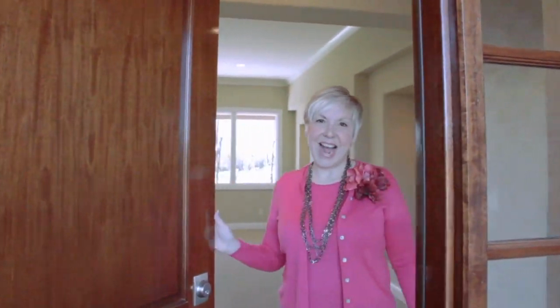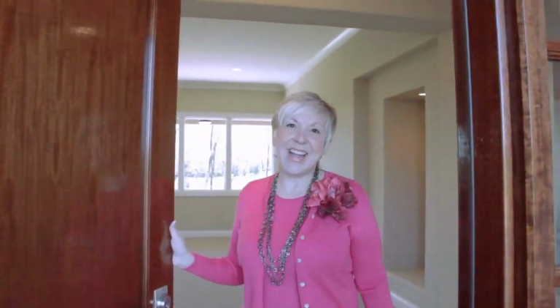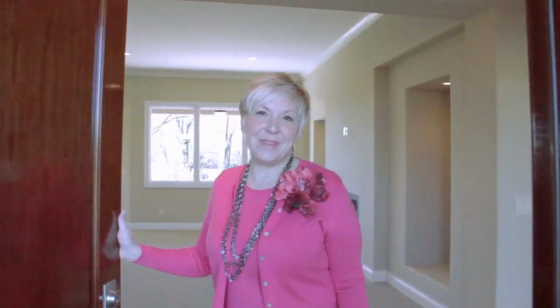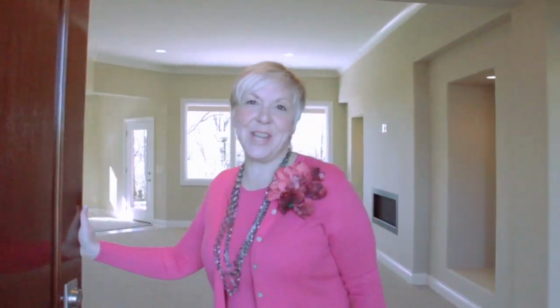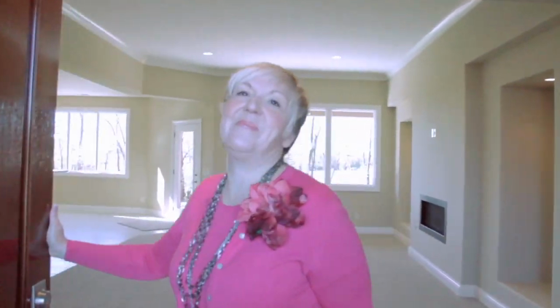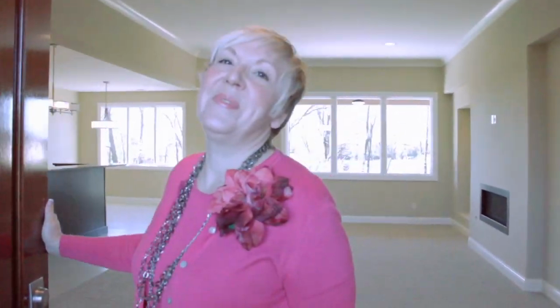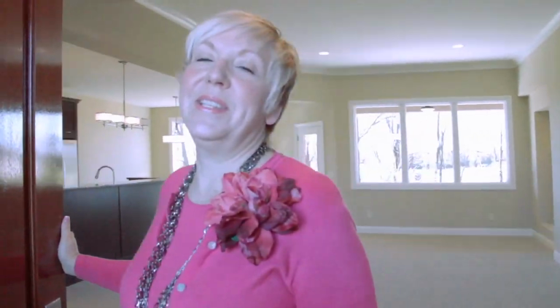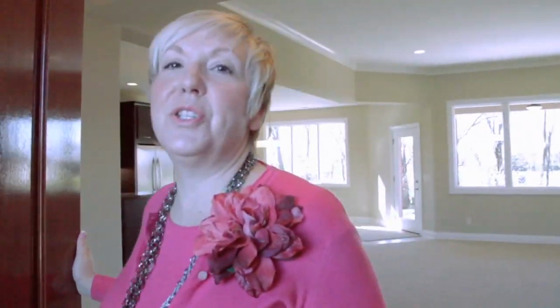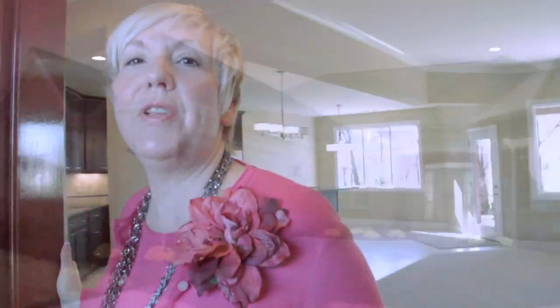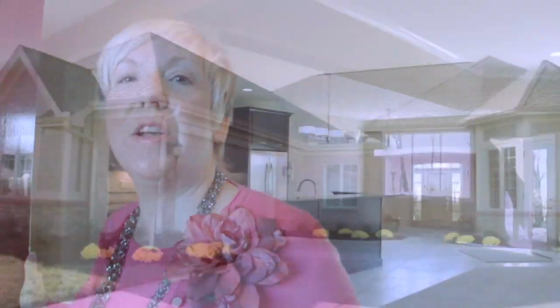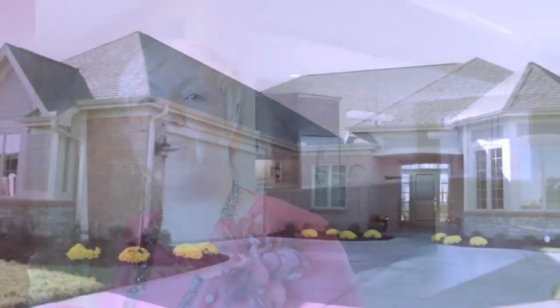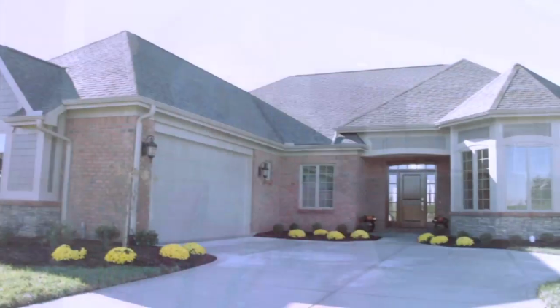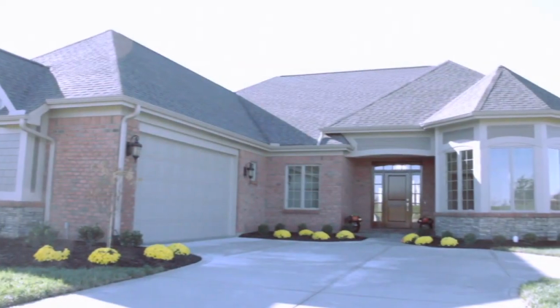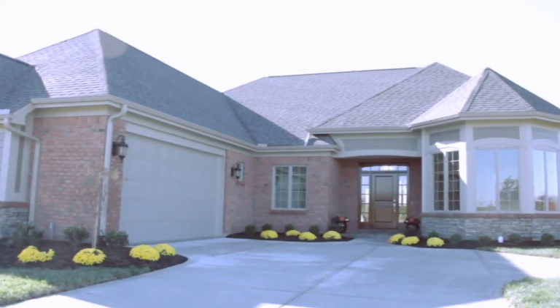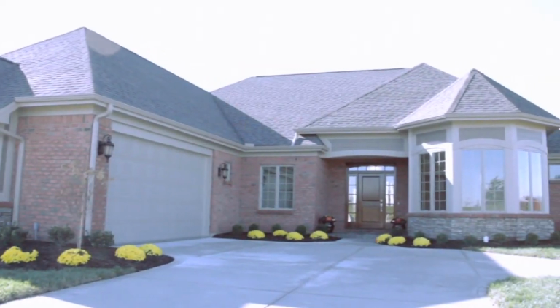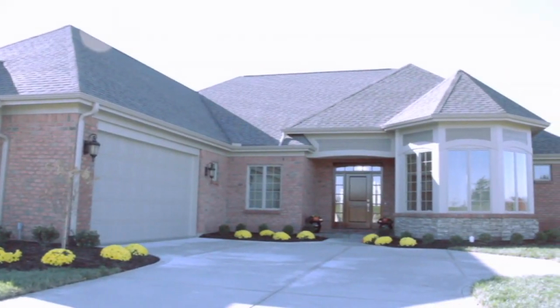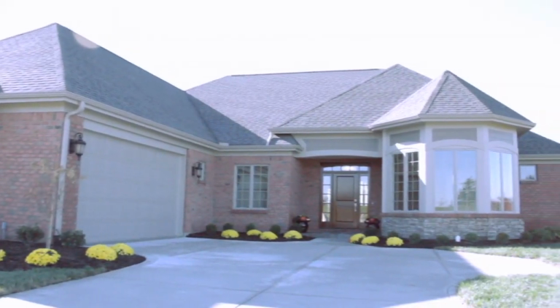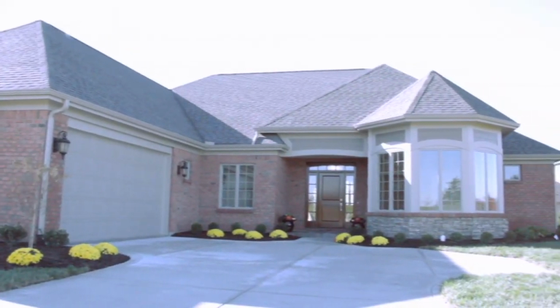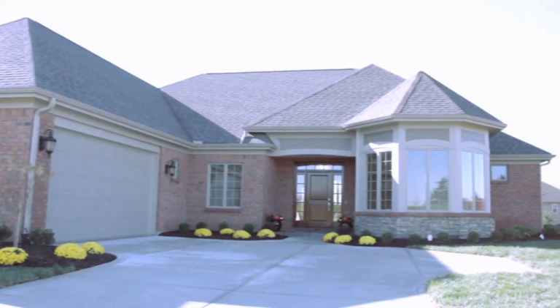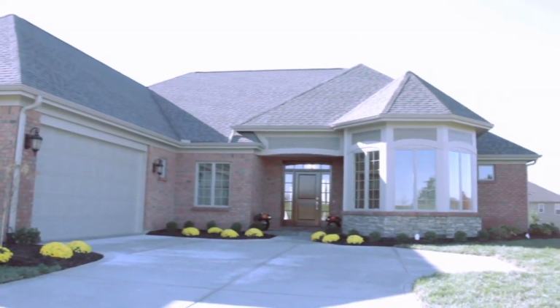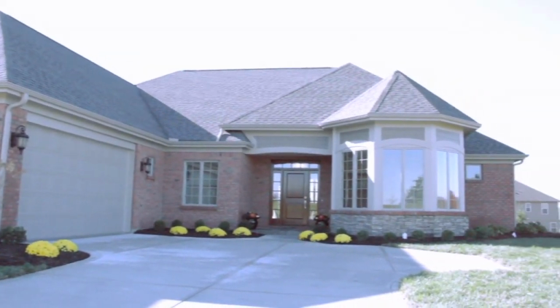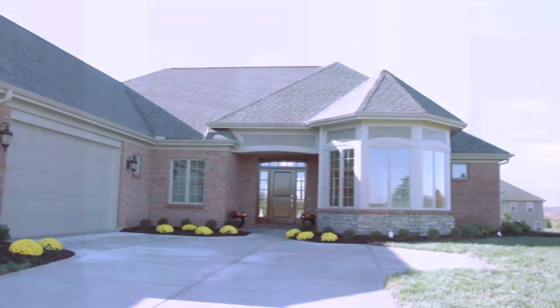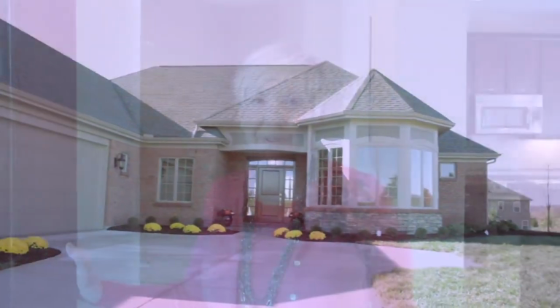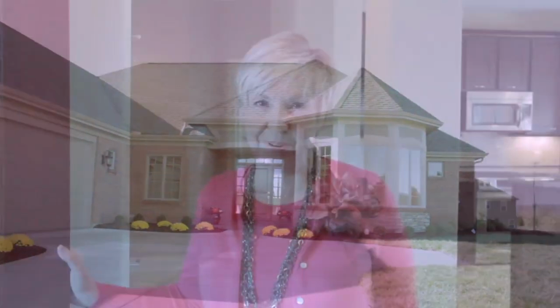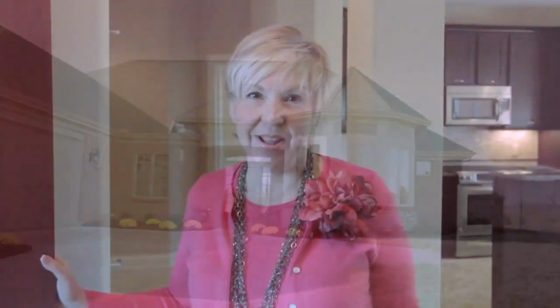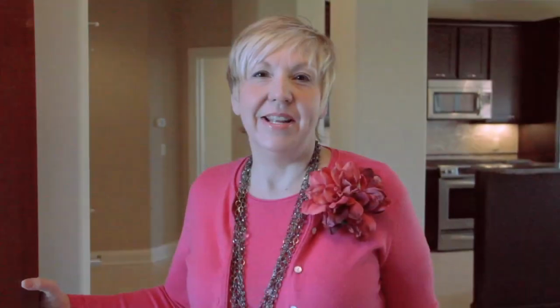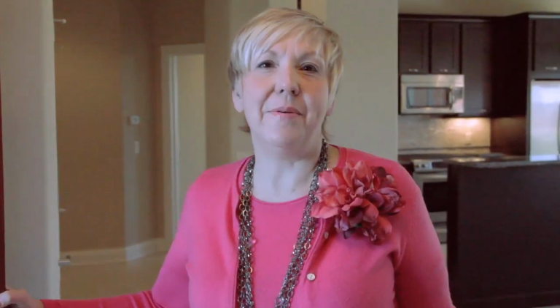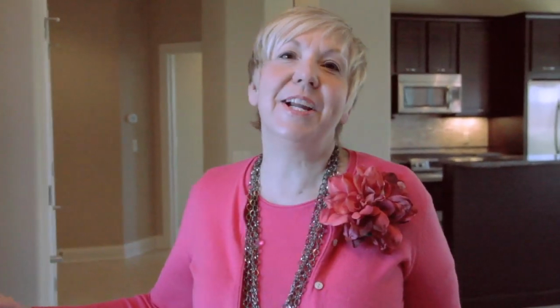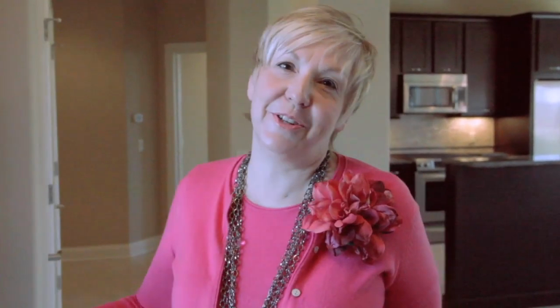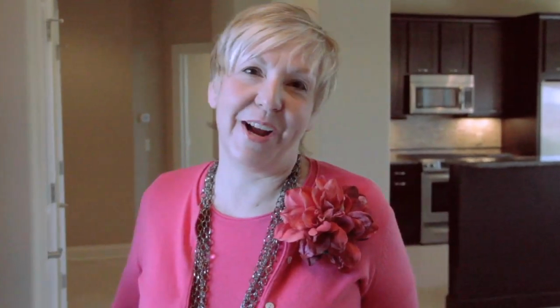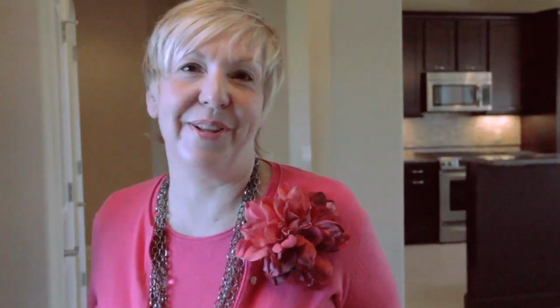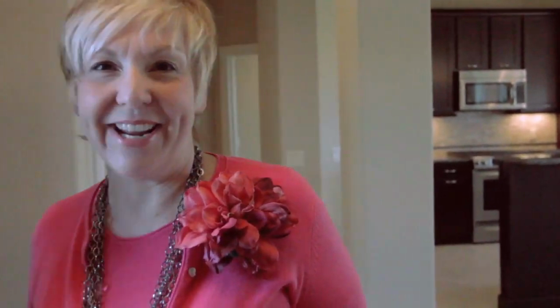Hi, come on in. This is 2503 Sherbourne Way in the gorgeous Country Club of the North. Come and take a look around with me.